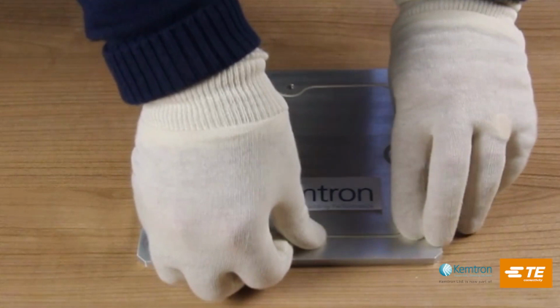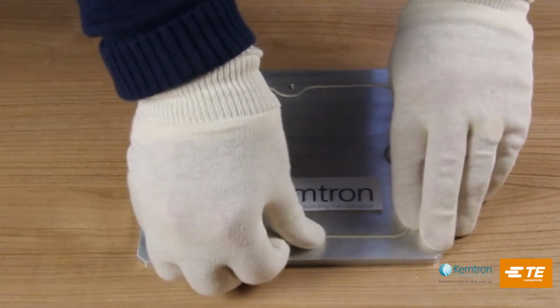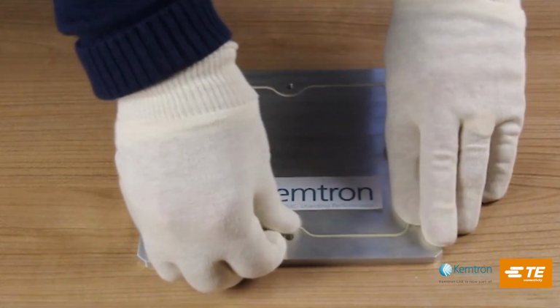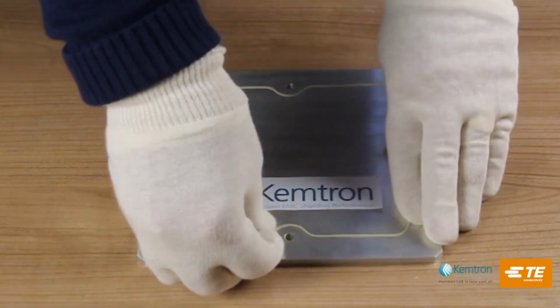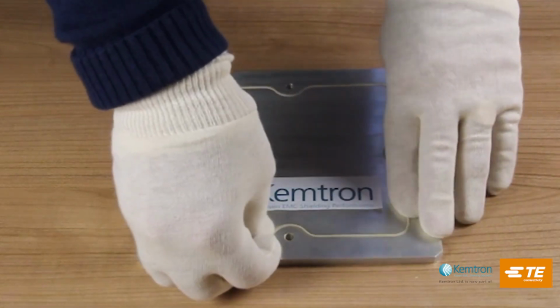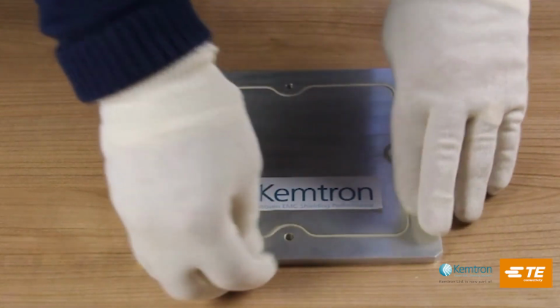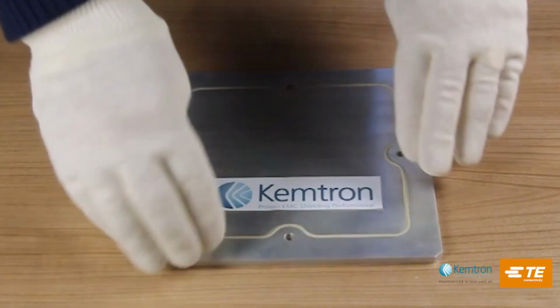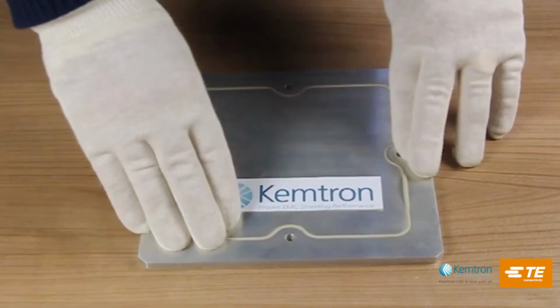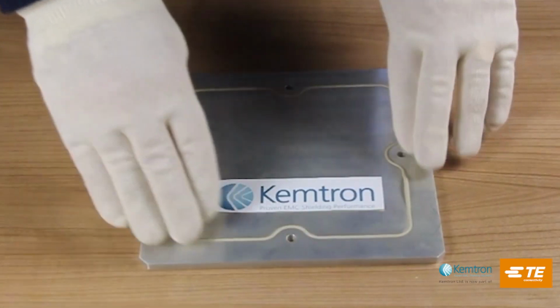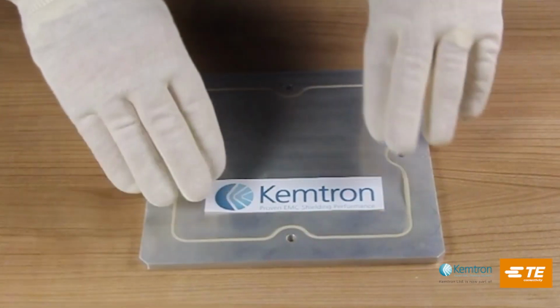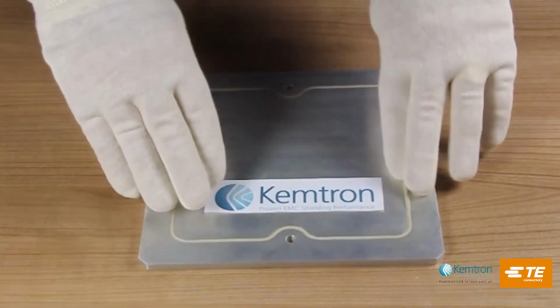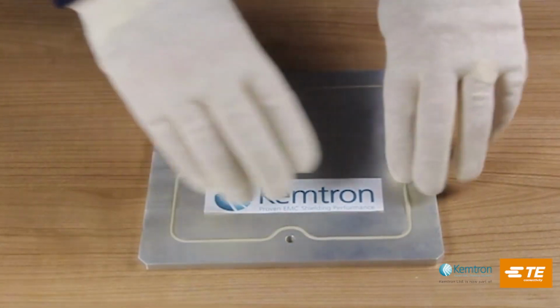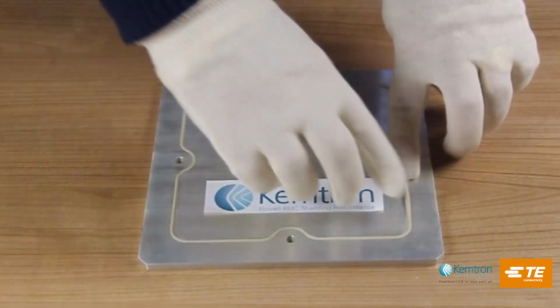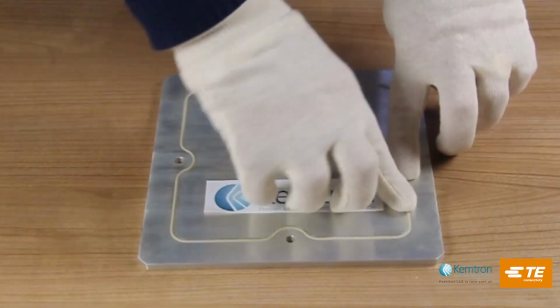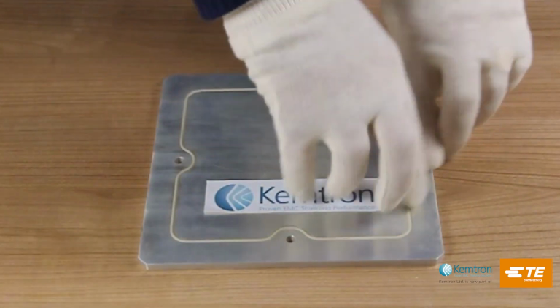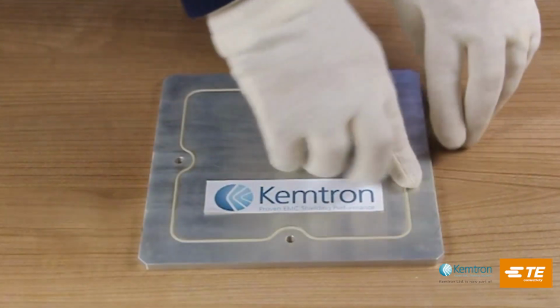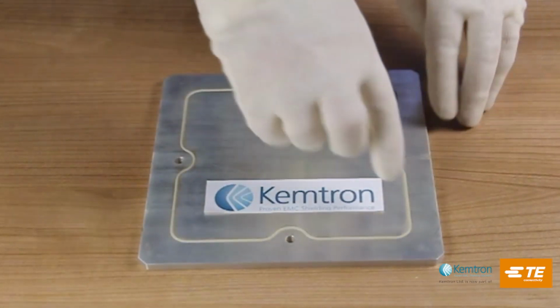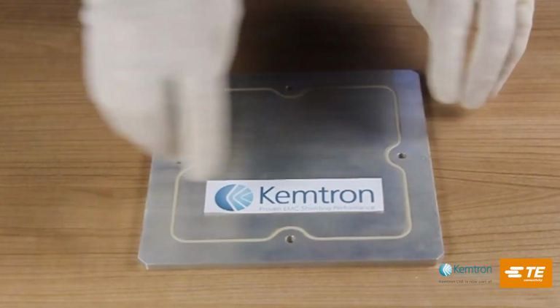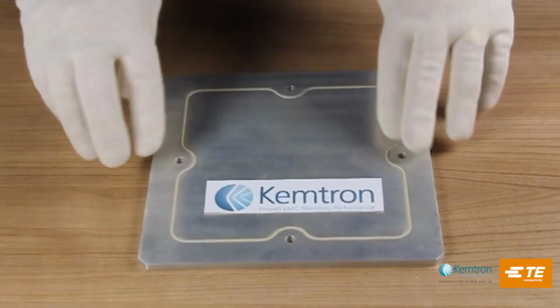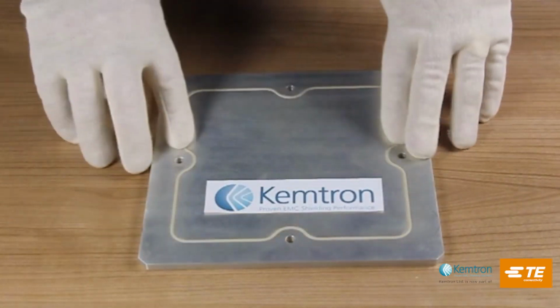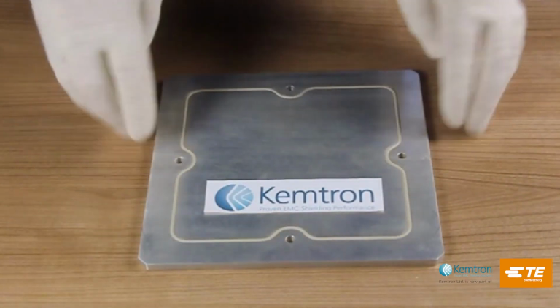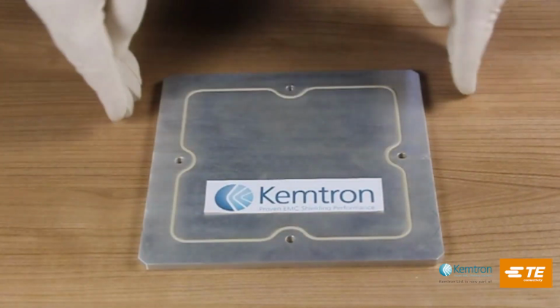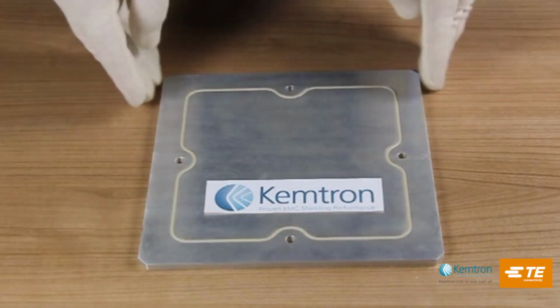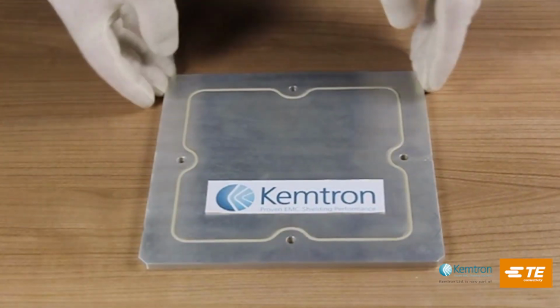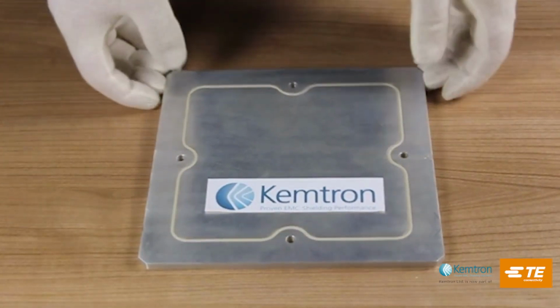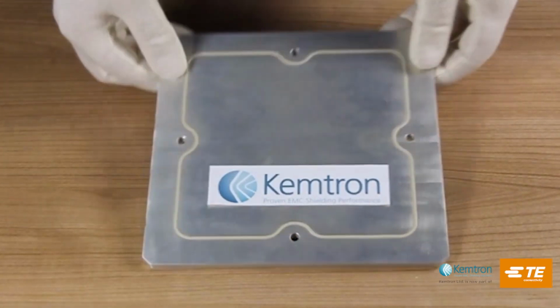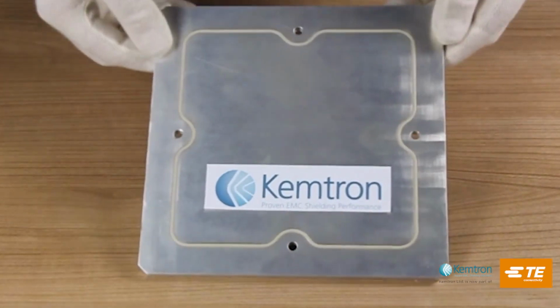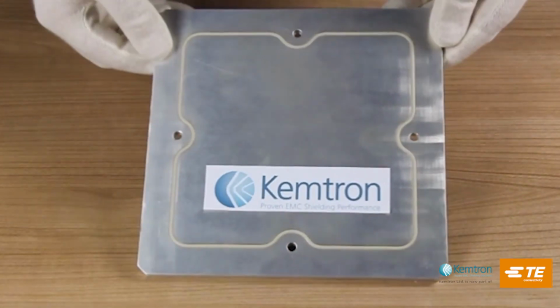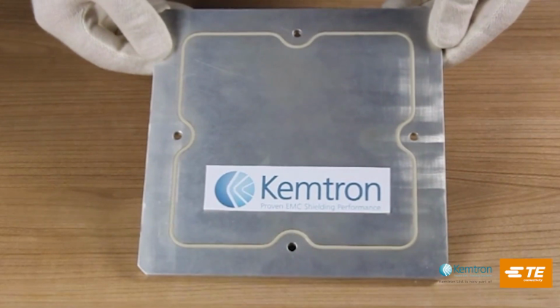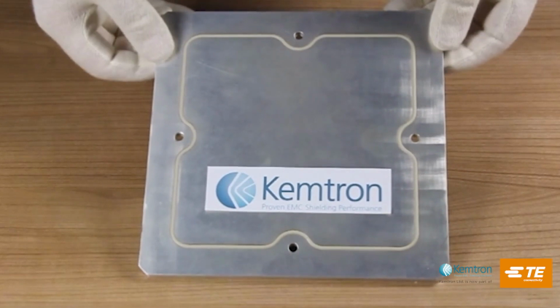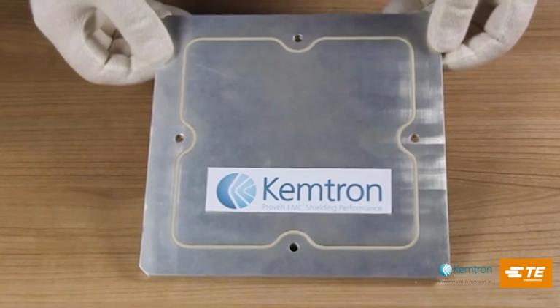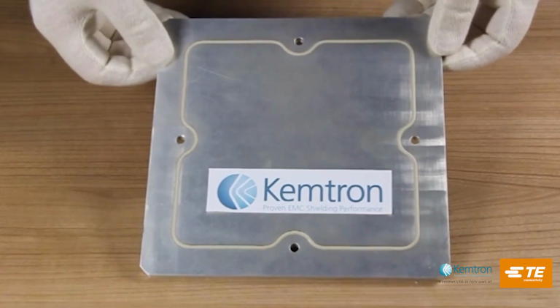And then we have a perfect fit, as you can see.